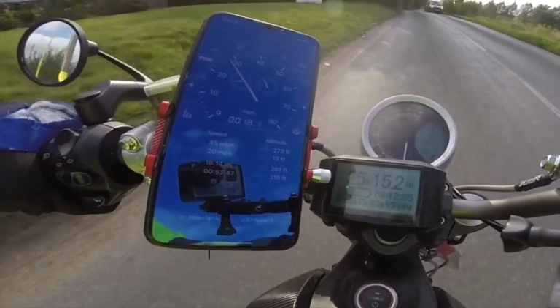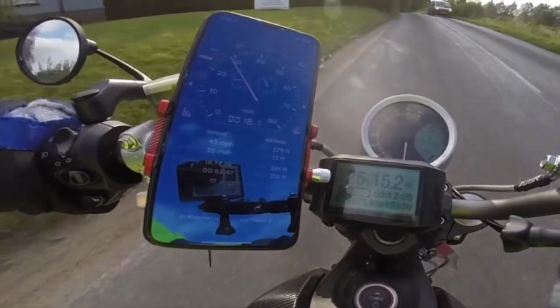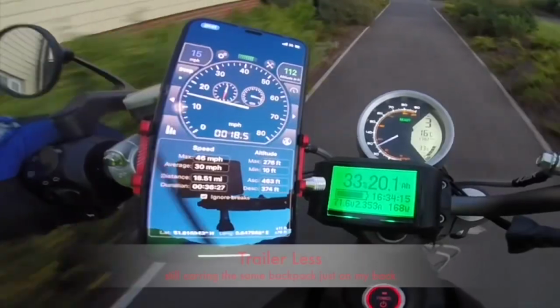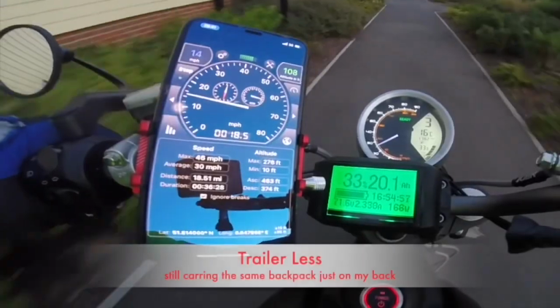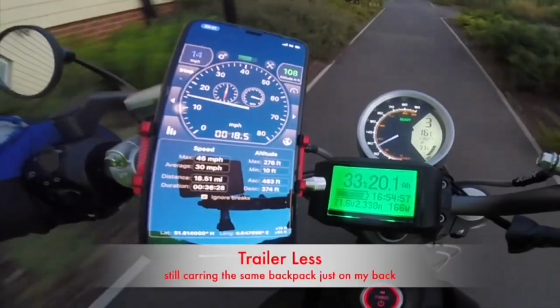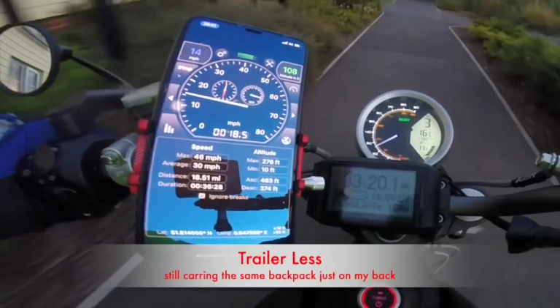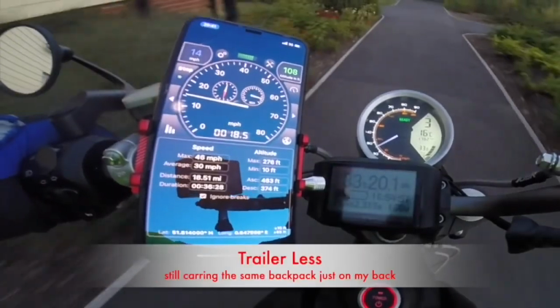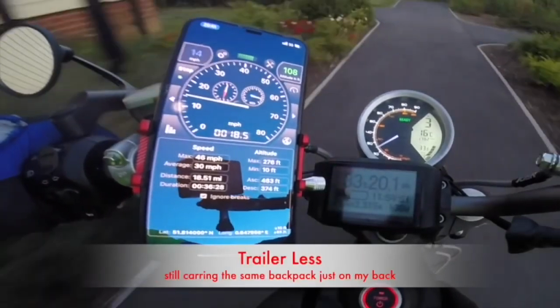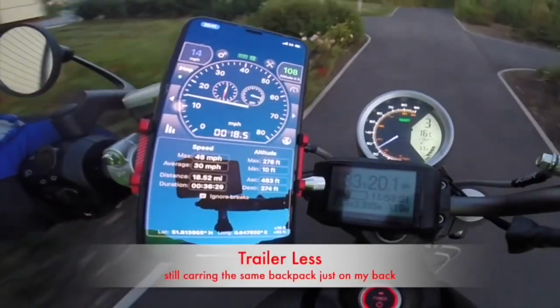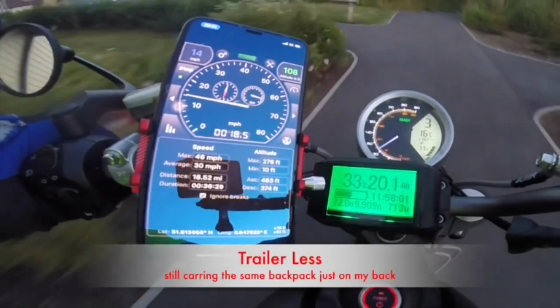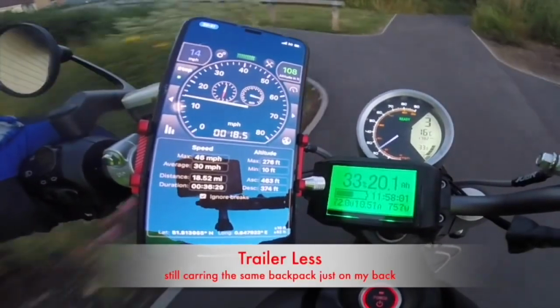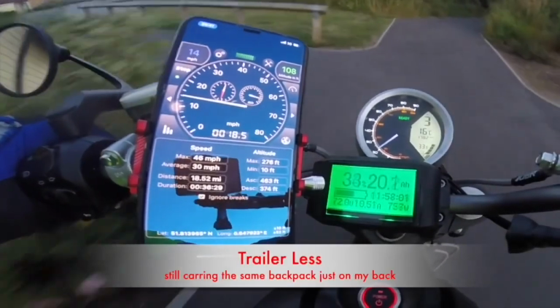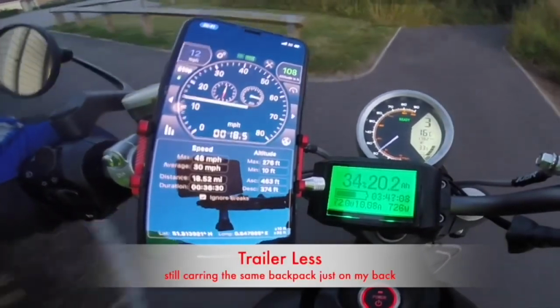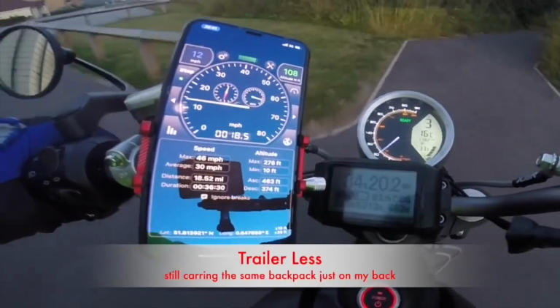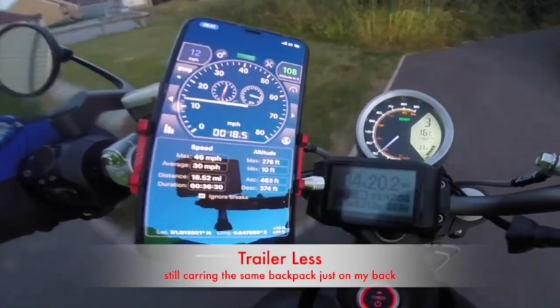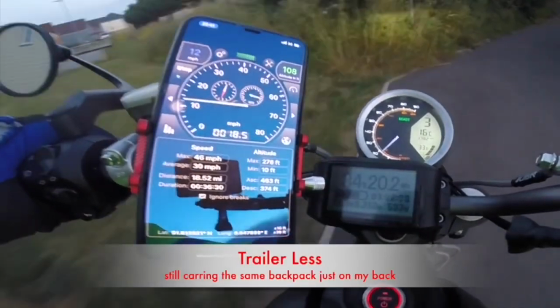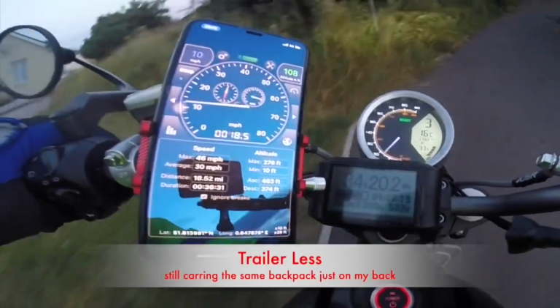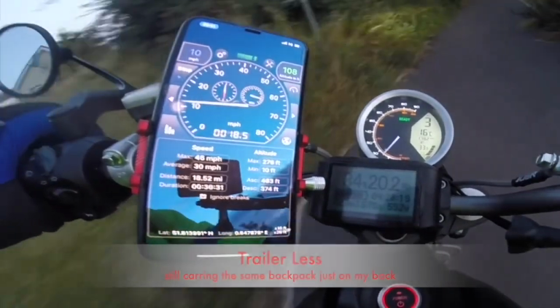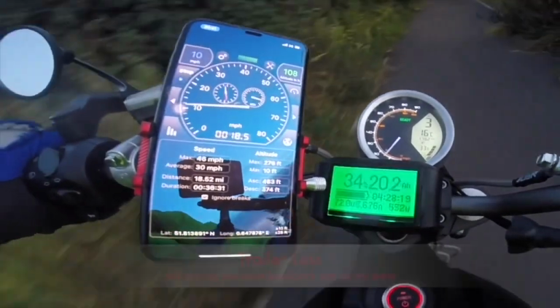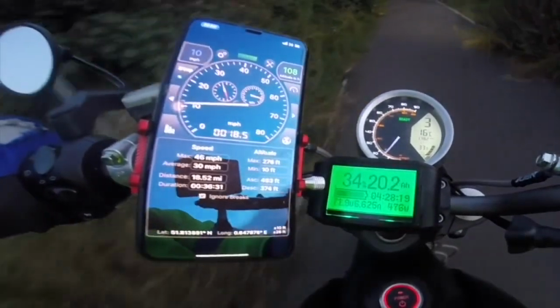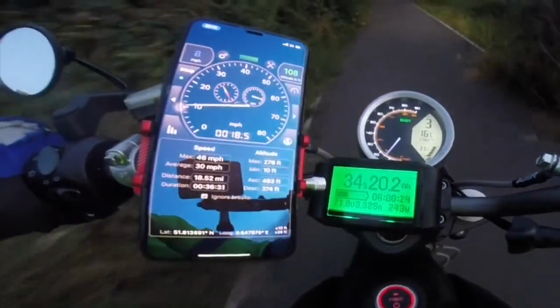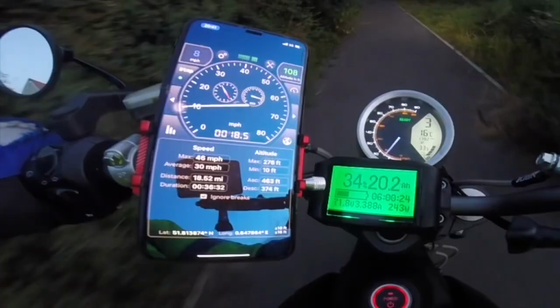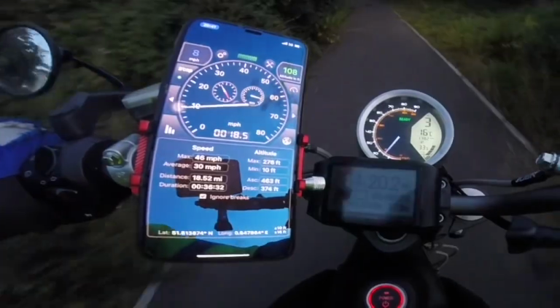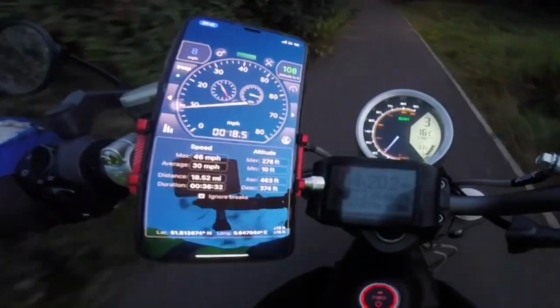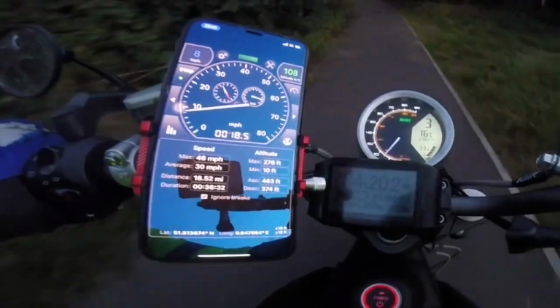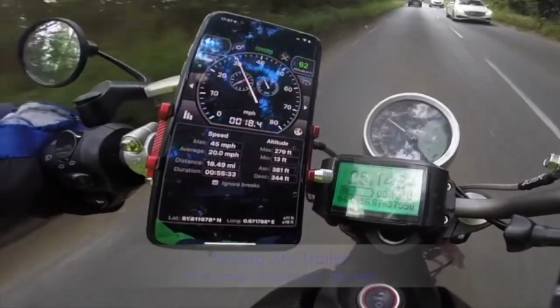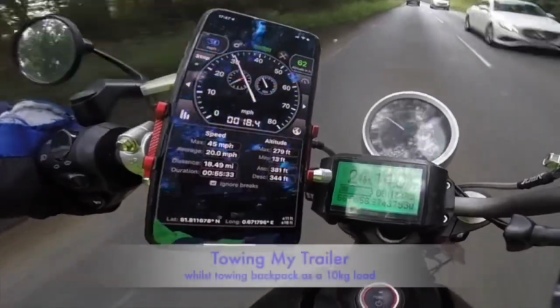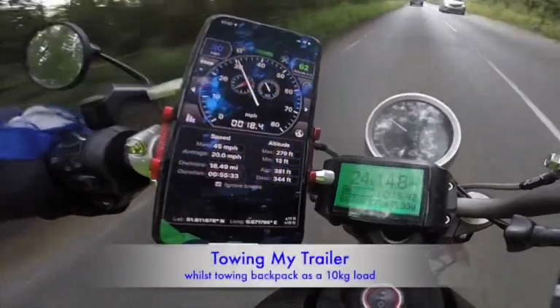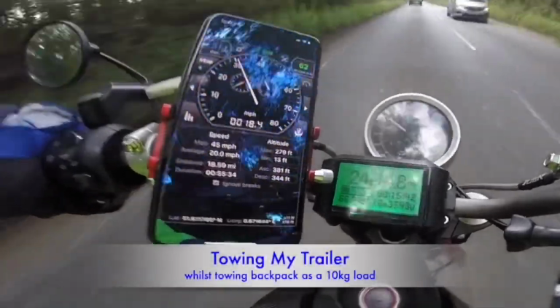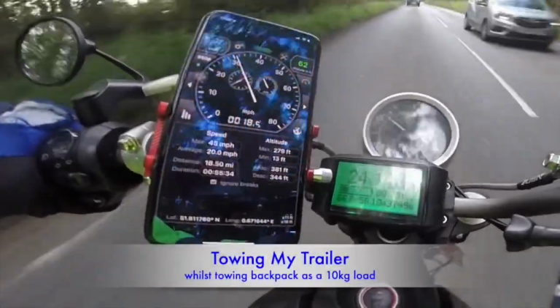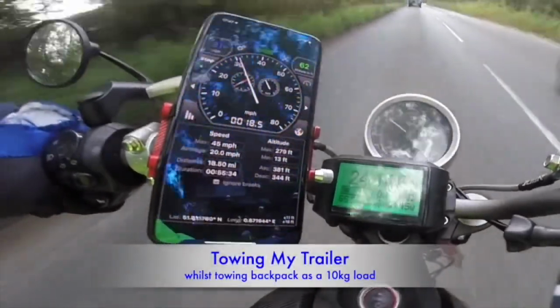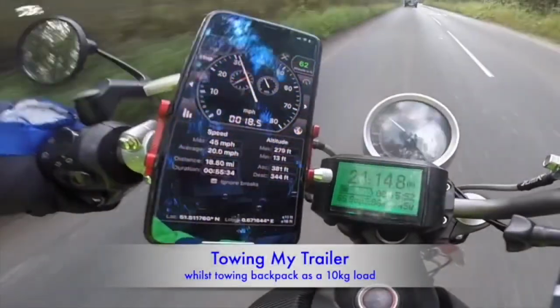There you go — 37 miles, 5Ah extra used, which is about between 10 and 12%.